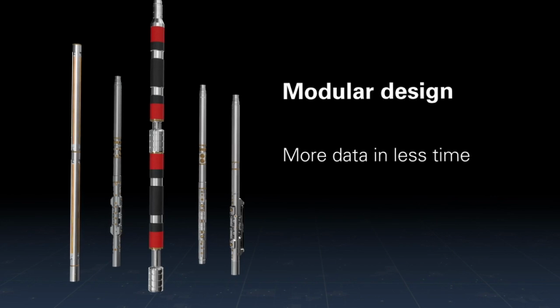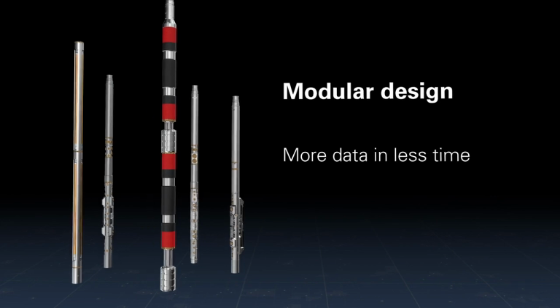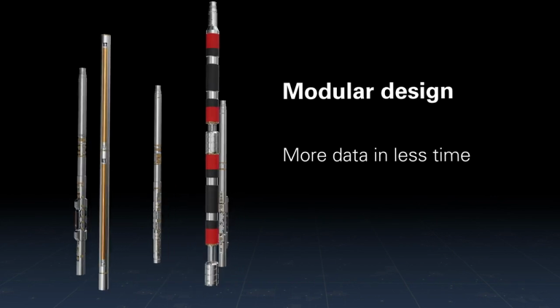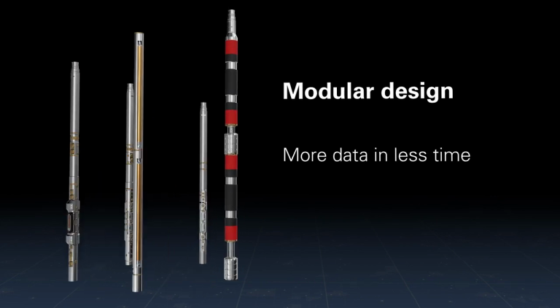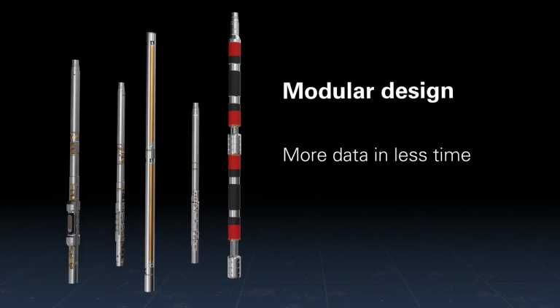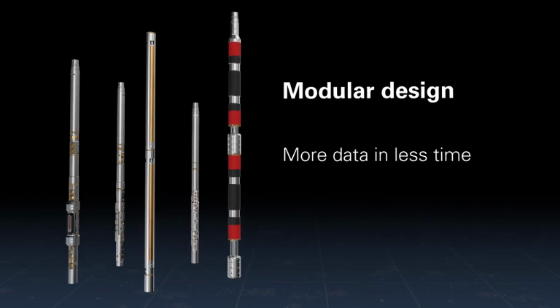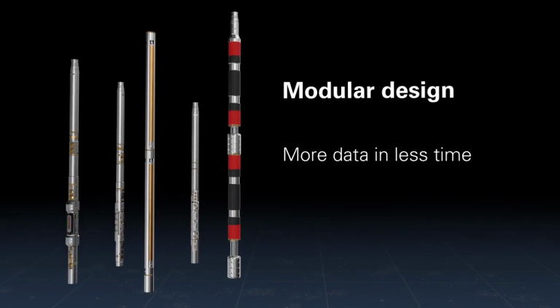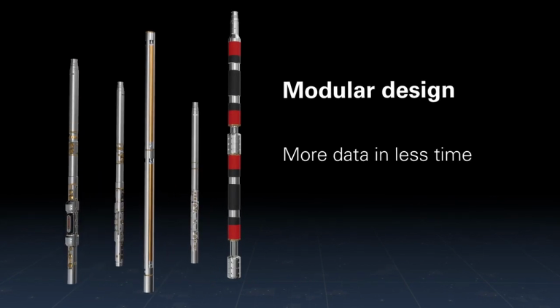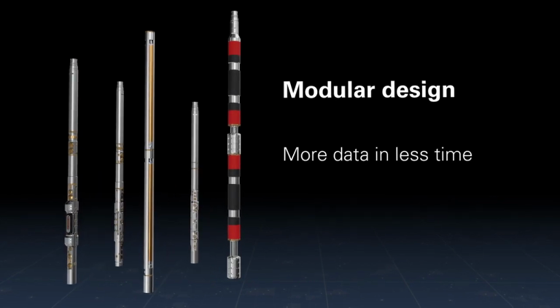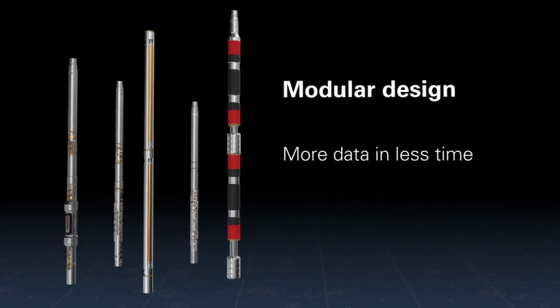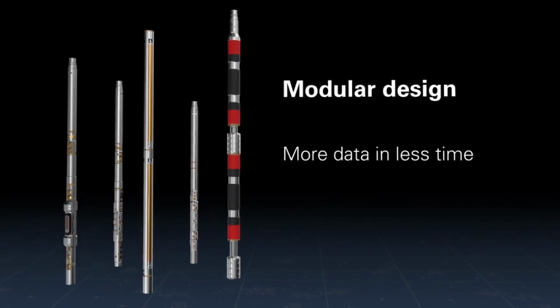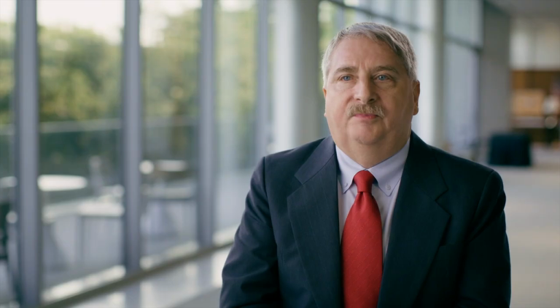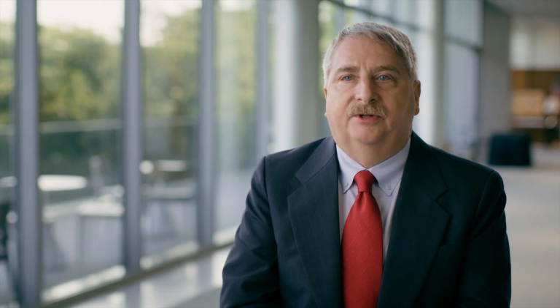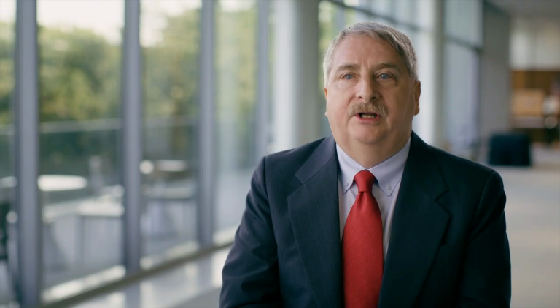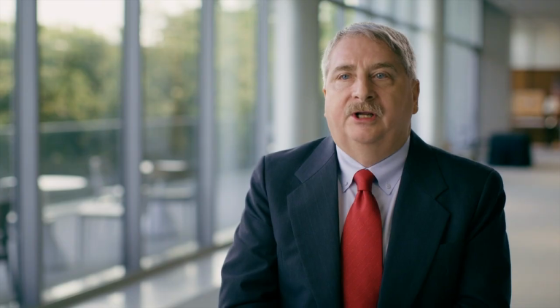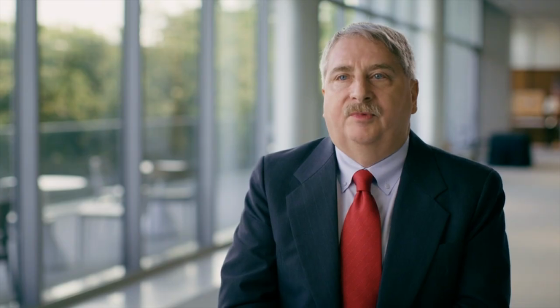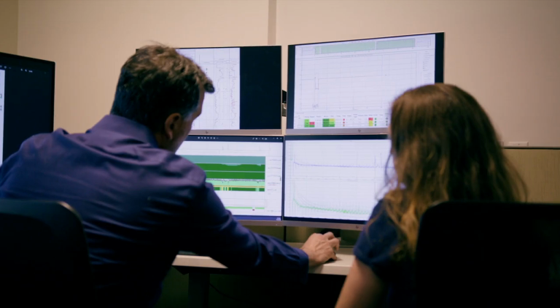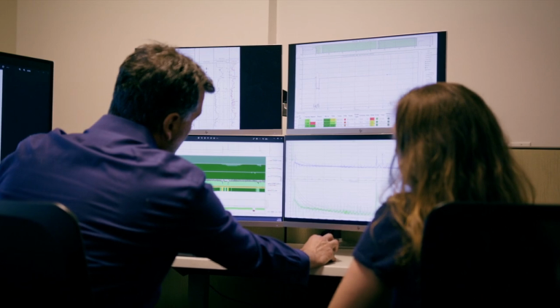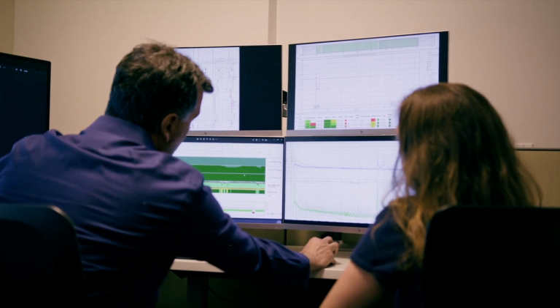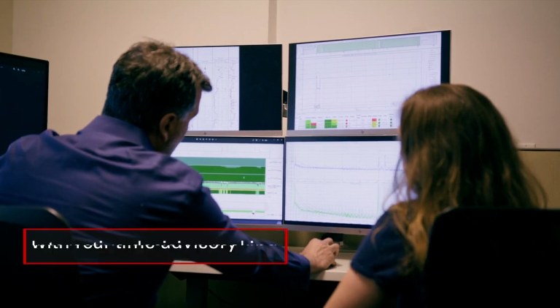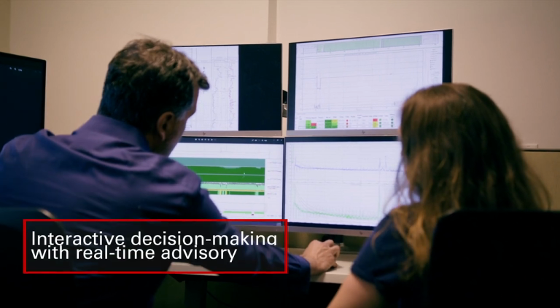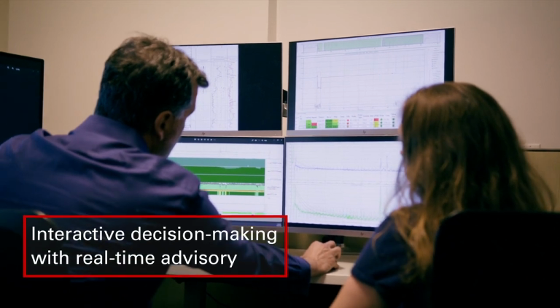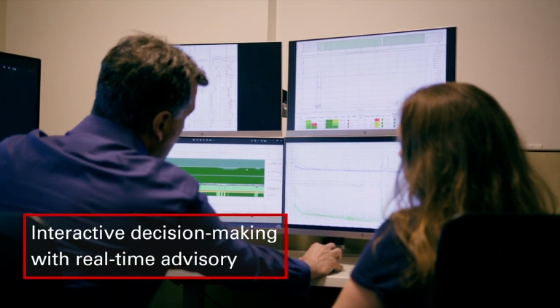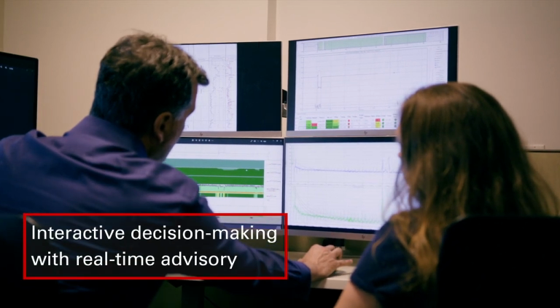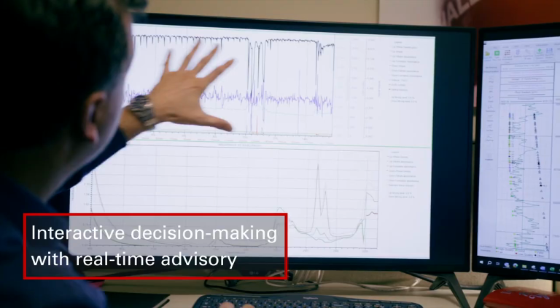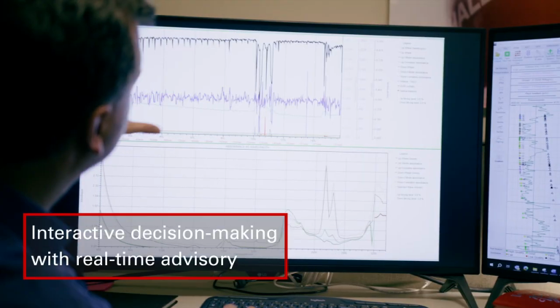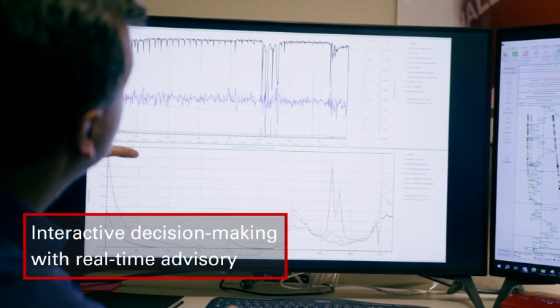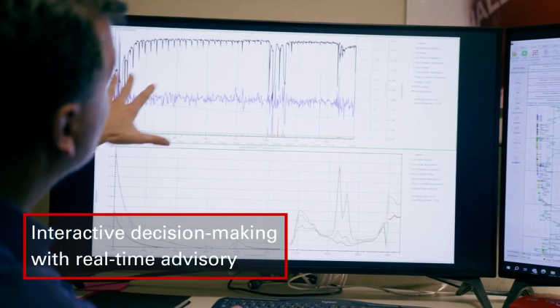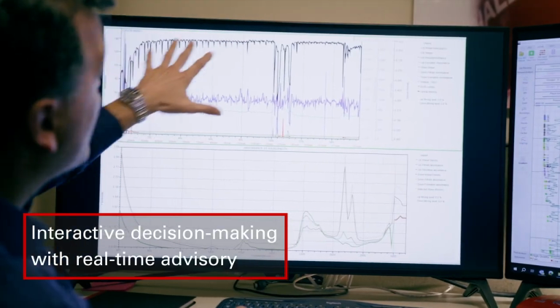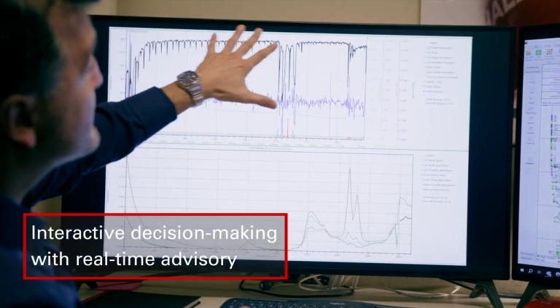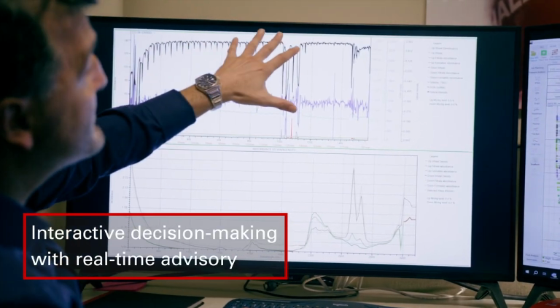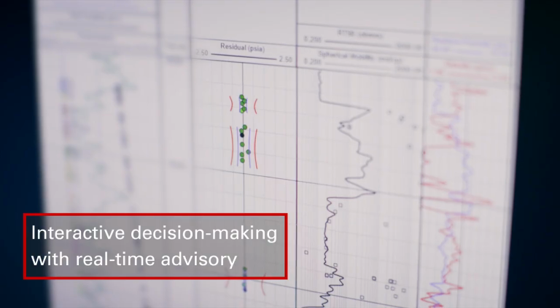Our most advanced formation testing capability can be remotely monitored in real-time with Reservoir Testing Studio.